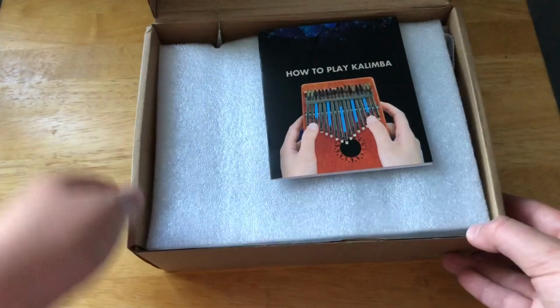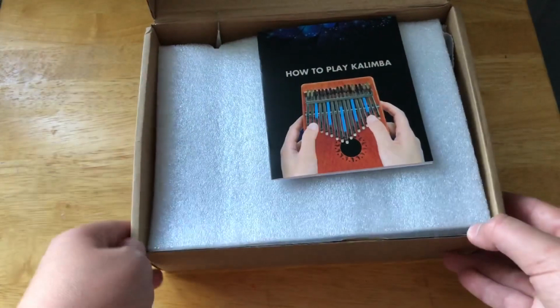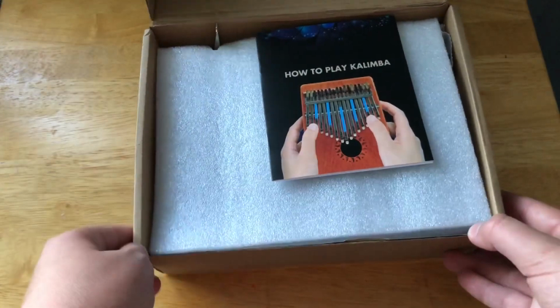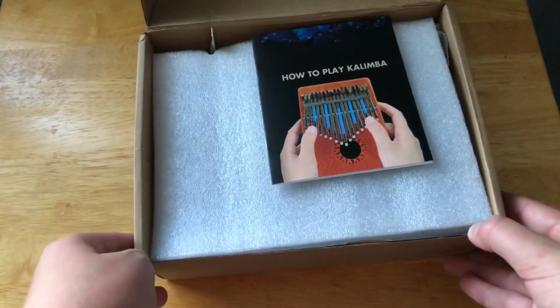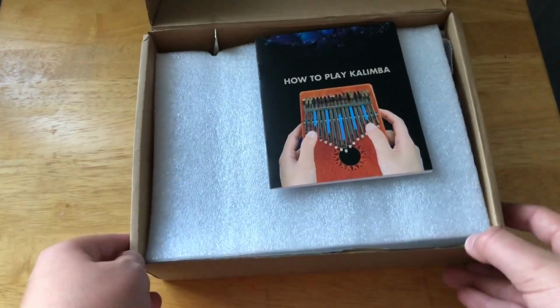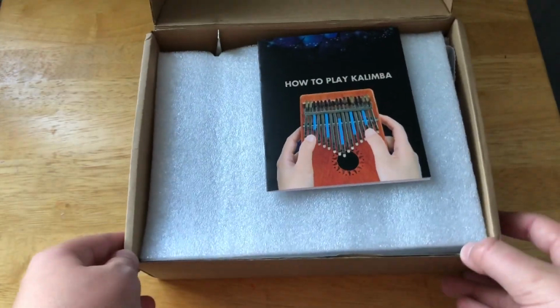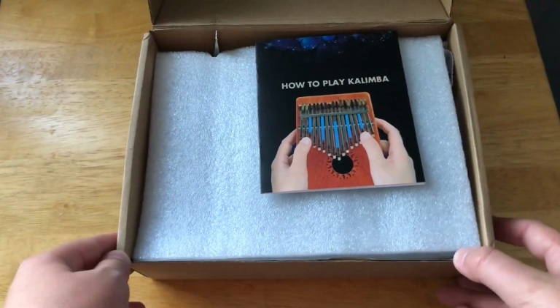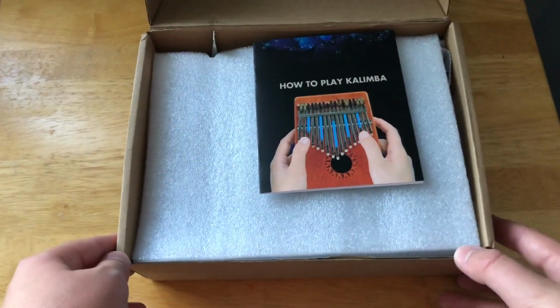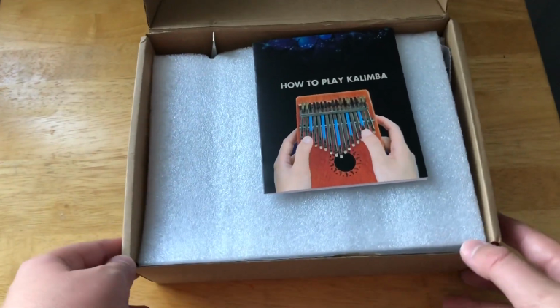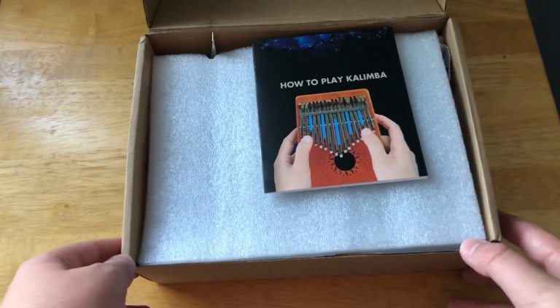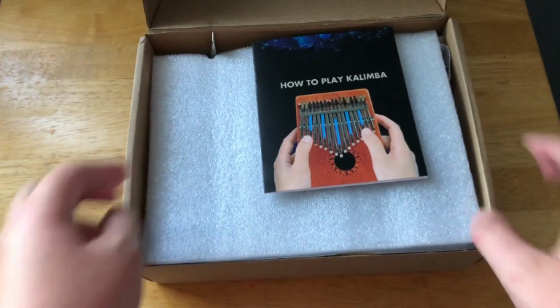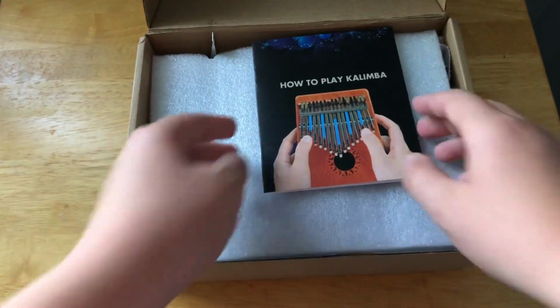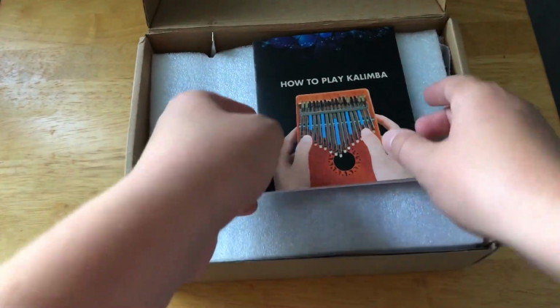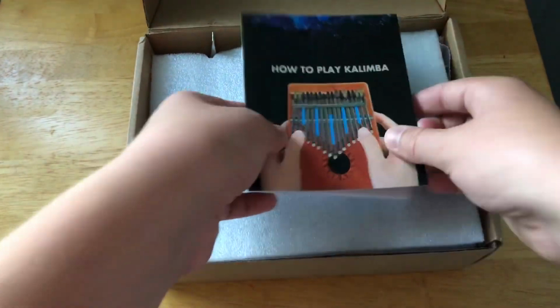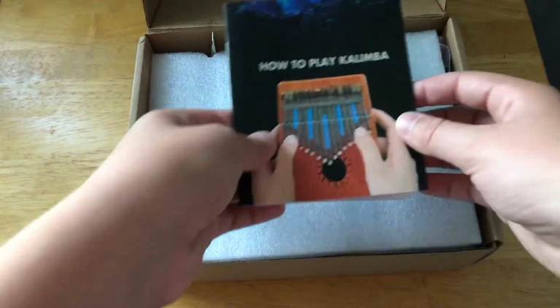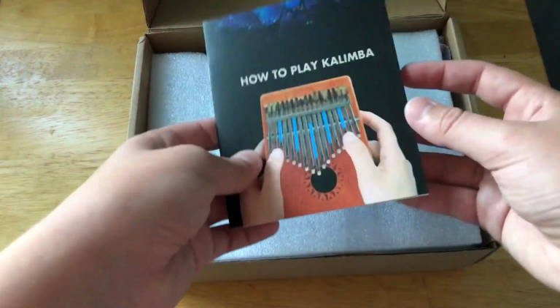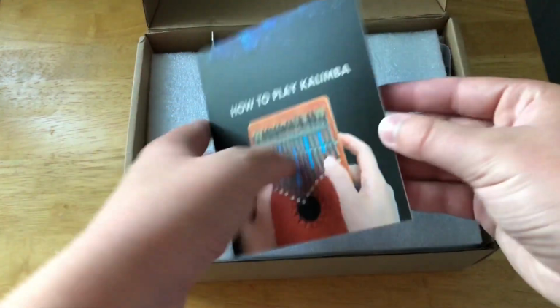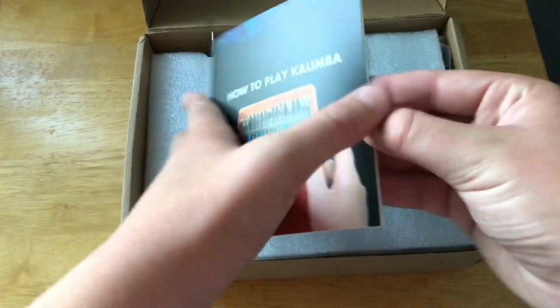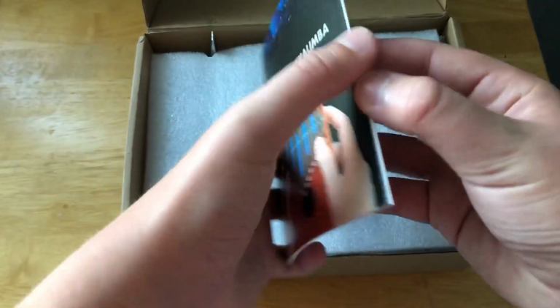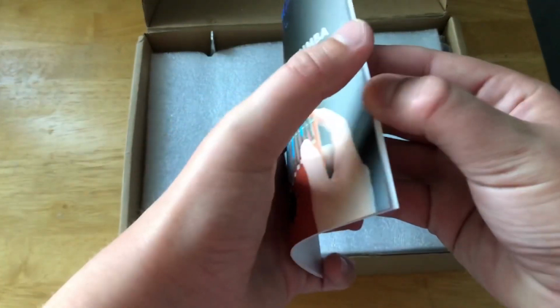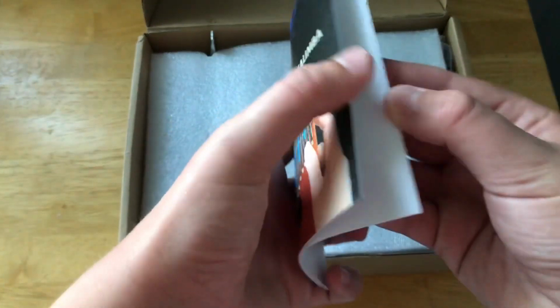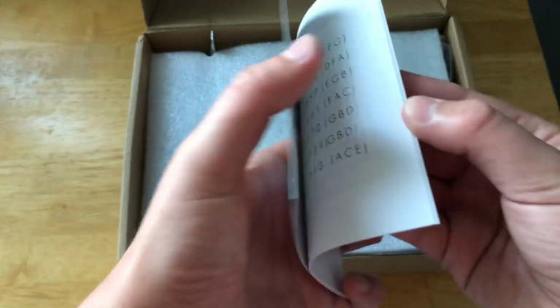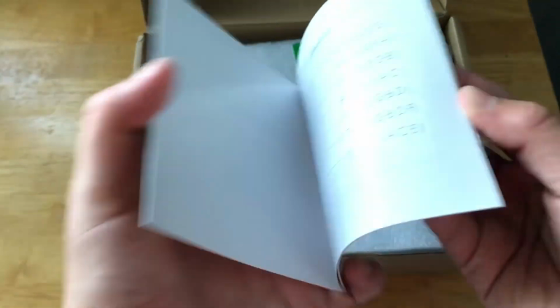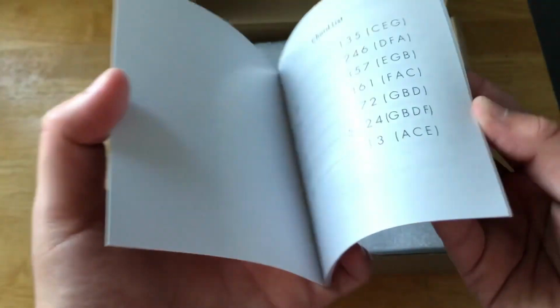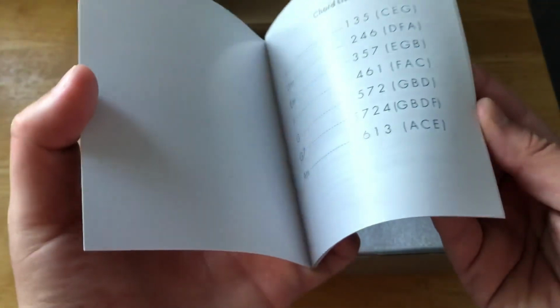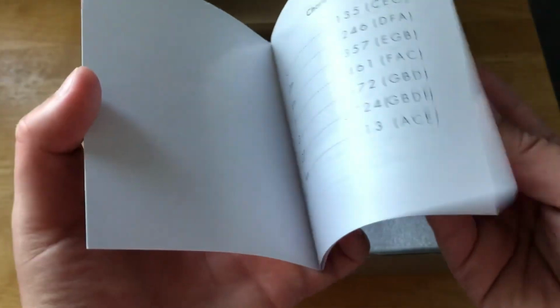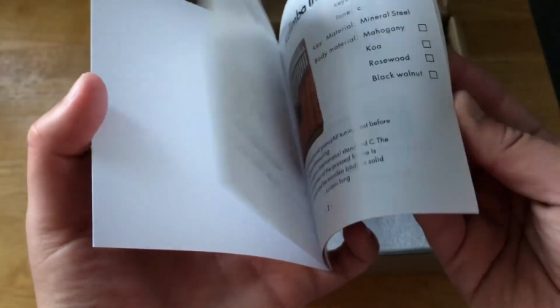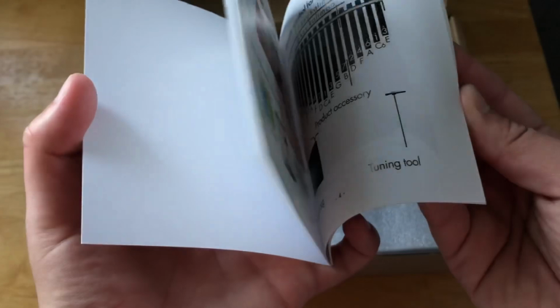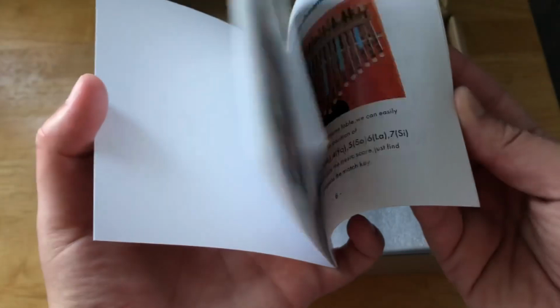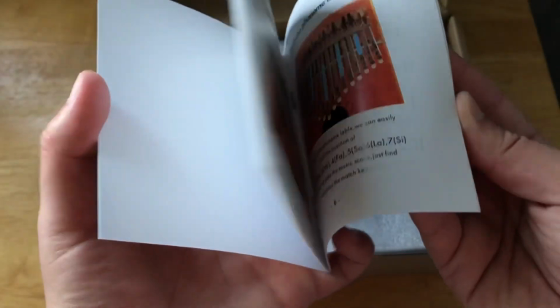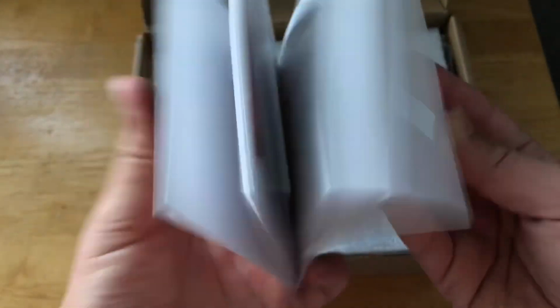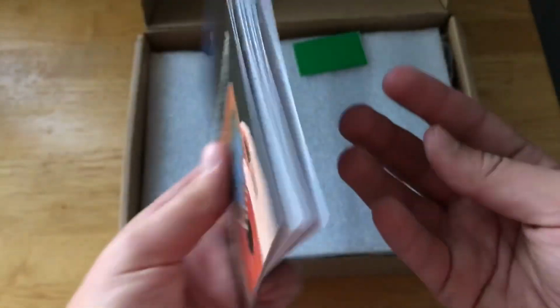How to play the kalimba. Okay, this is probably just a bunch of songs. Yep.